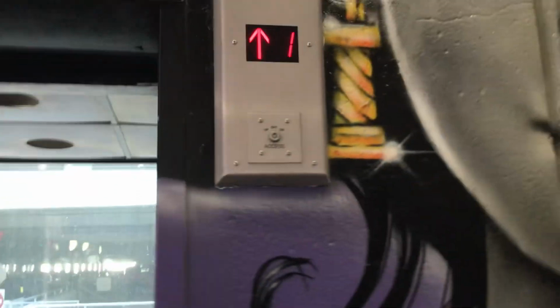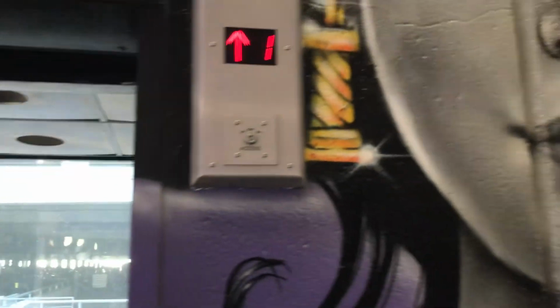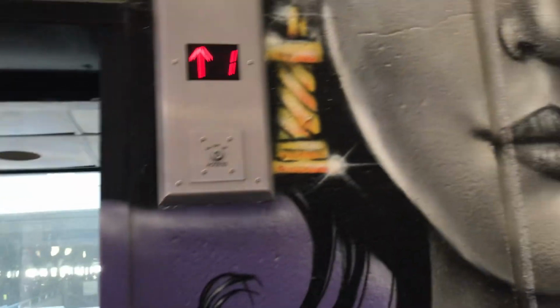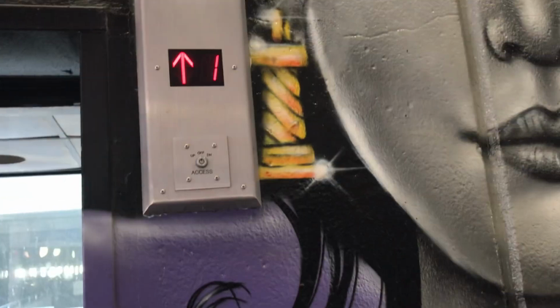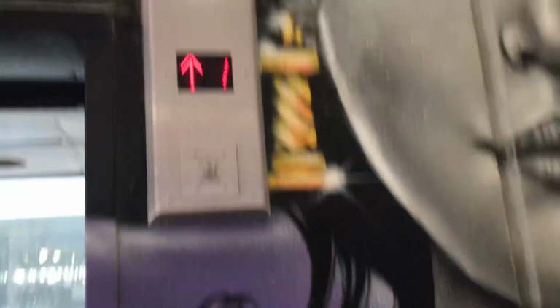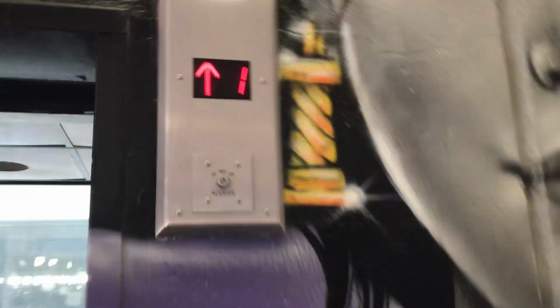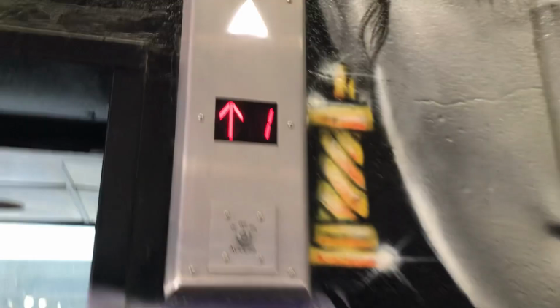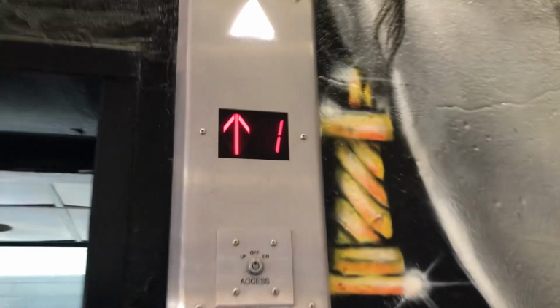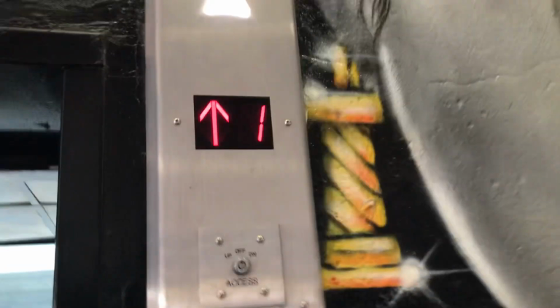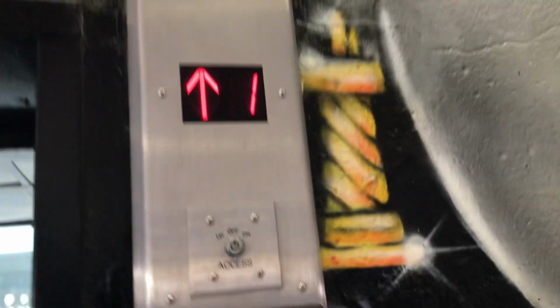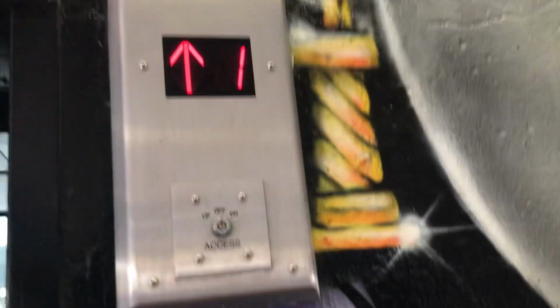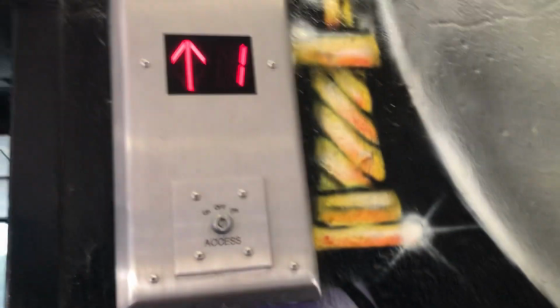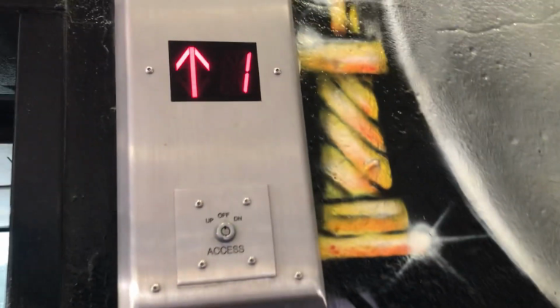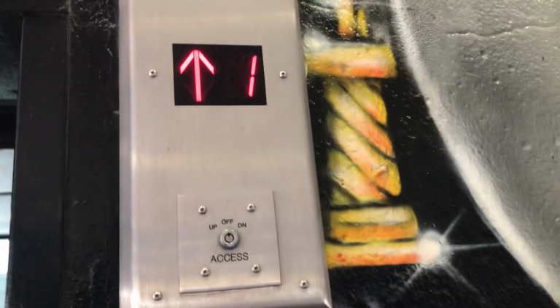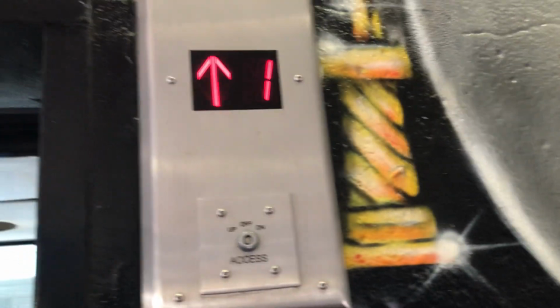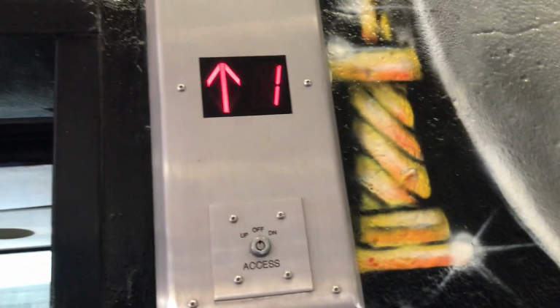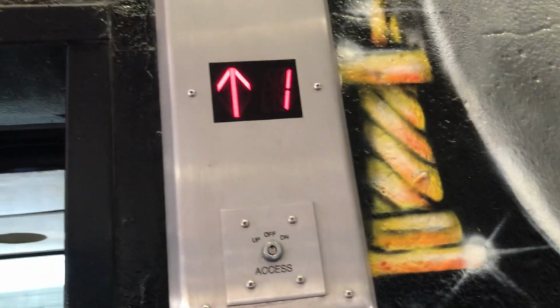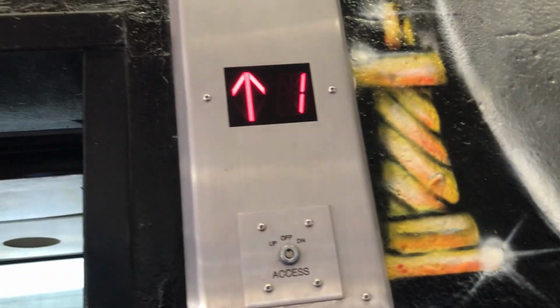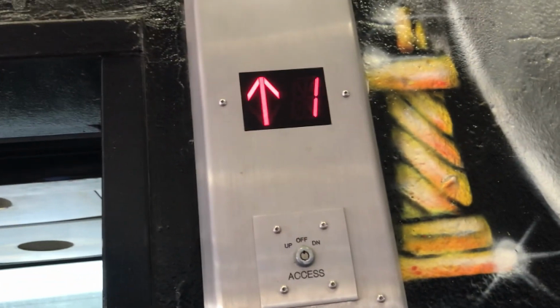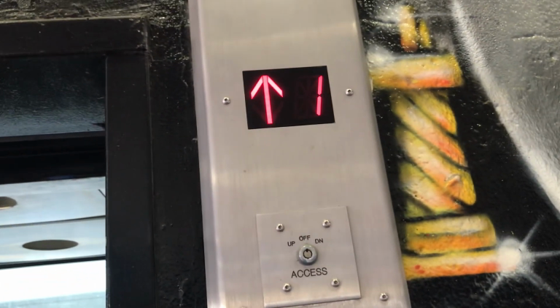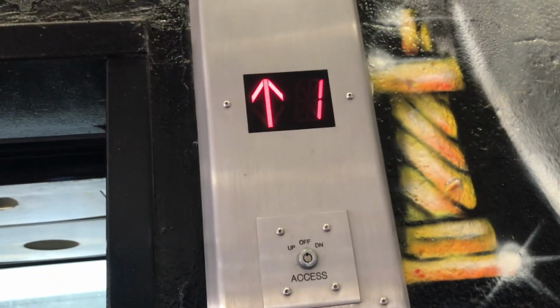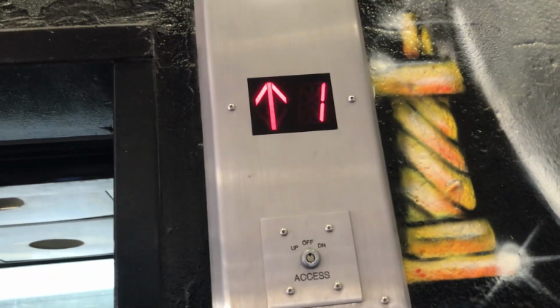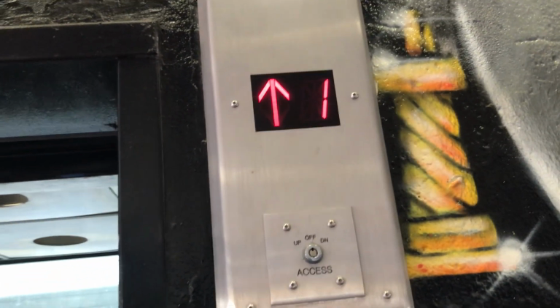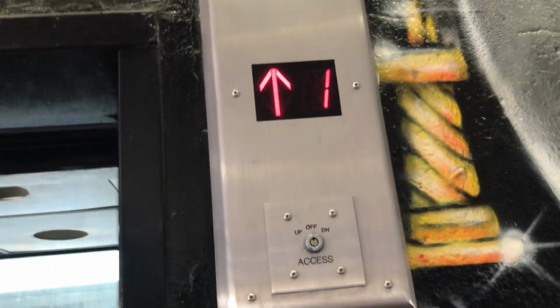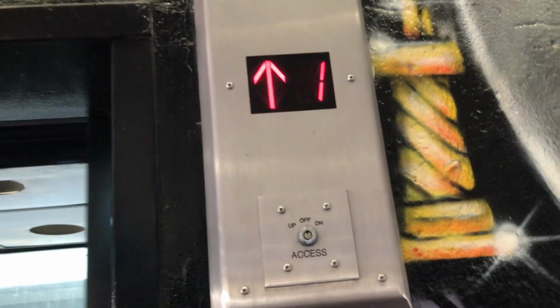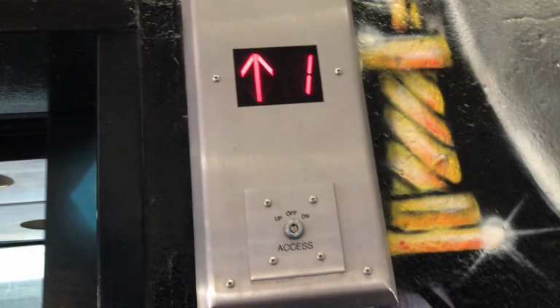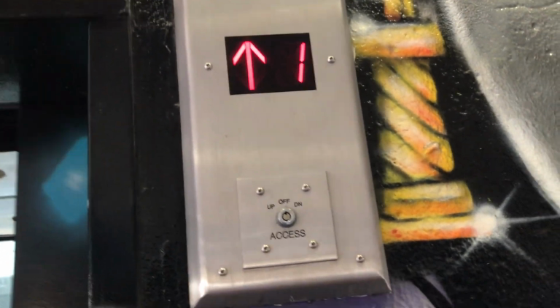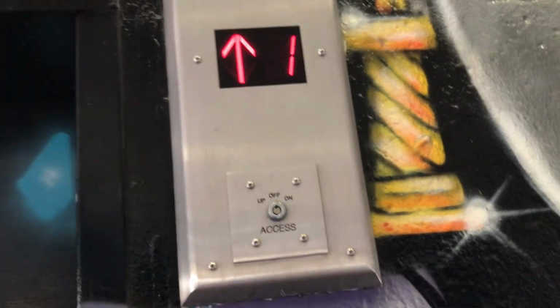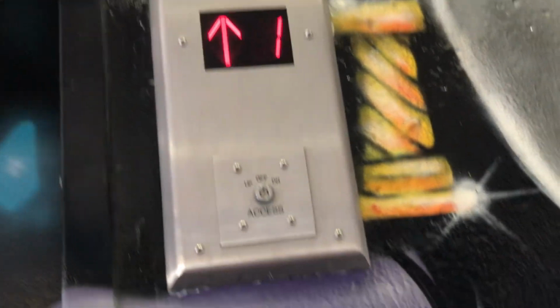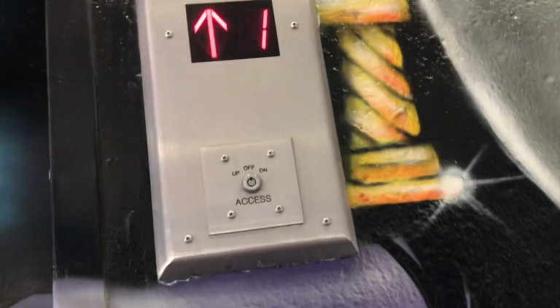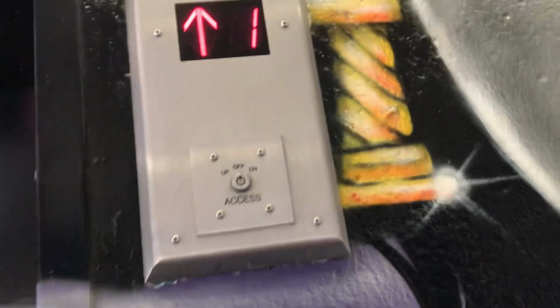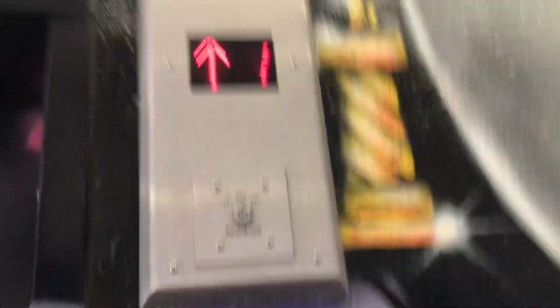We can watch the indicator from here — that means I don't have to watch the indicator from the elevator. Here we go.